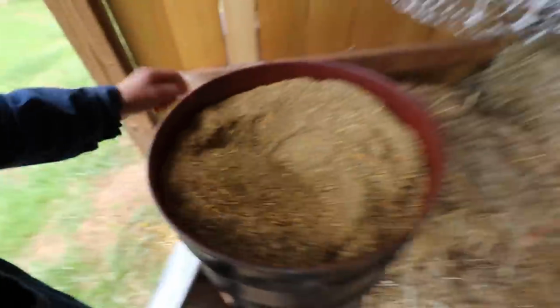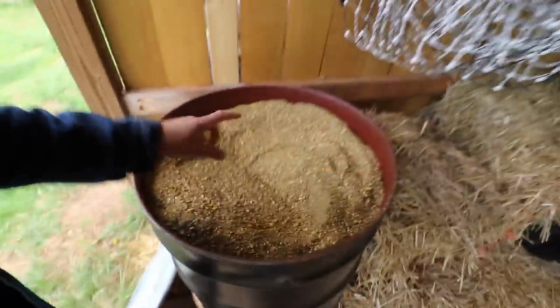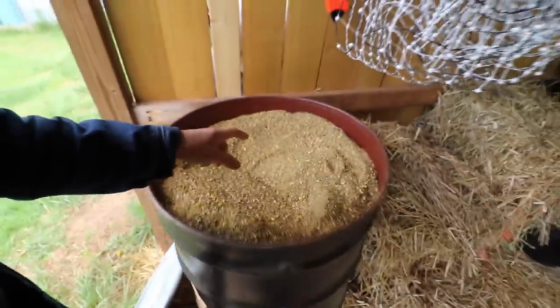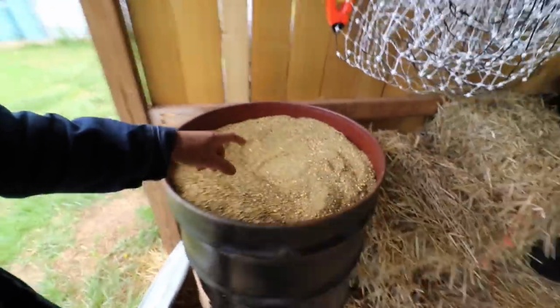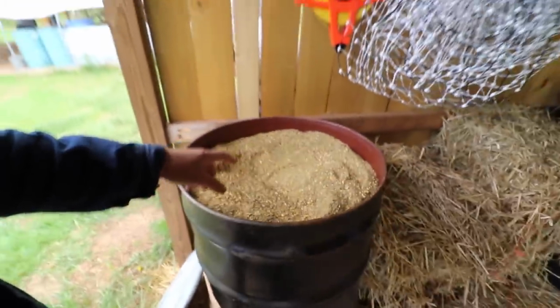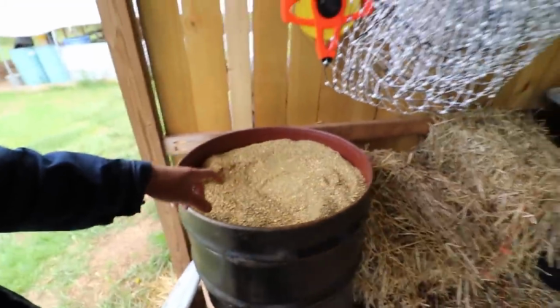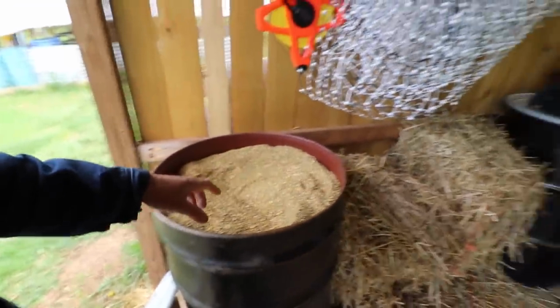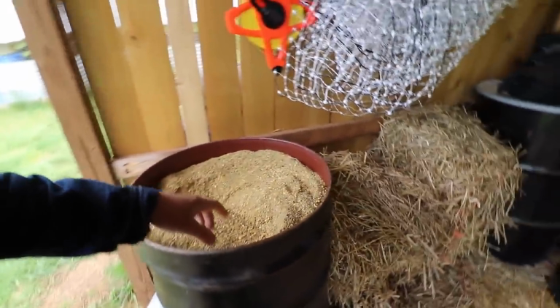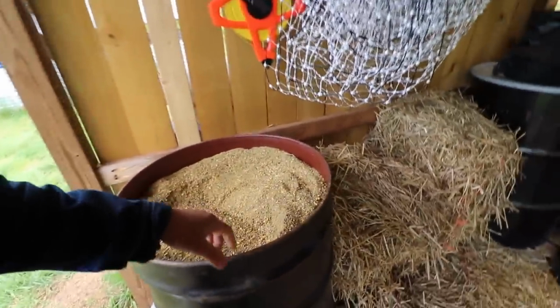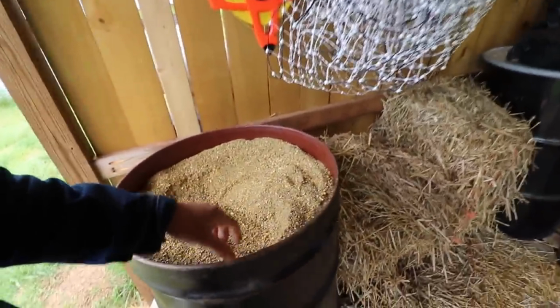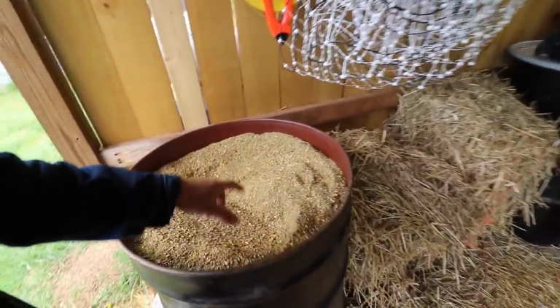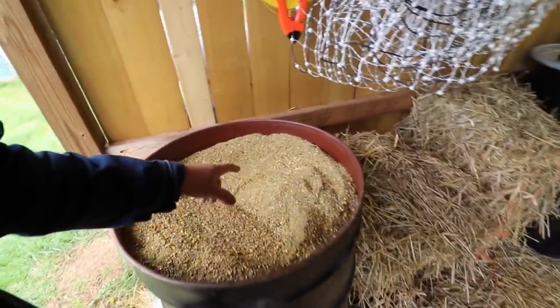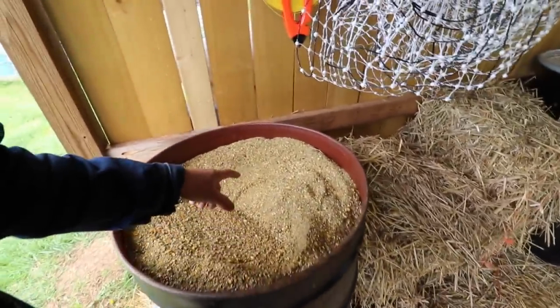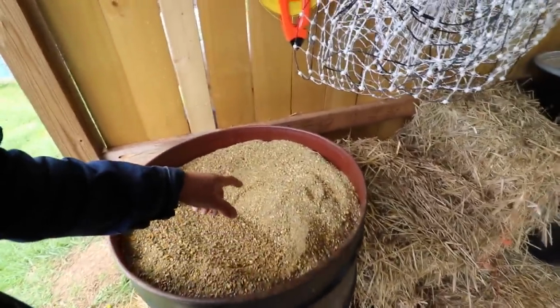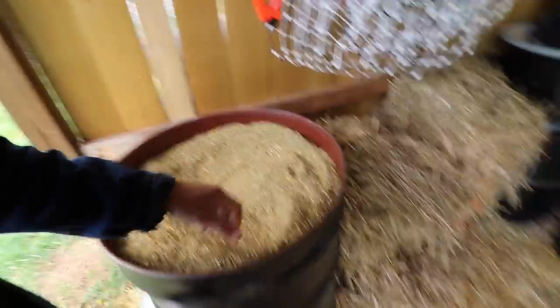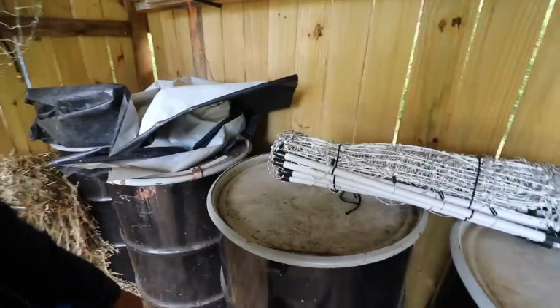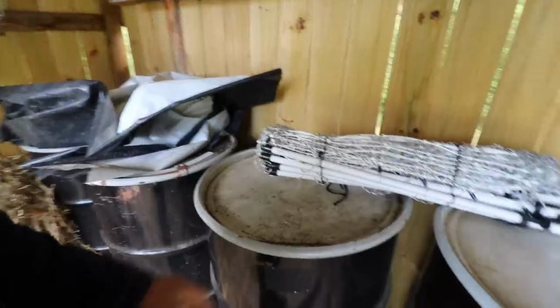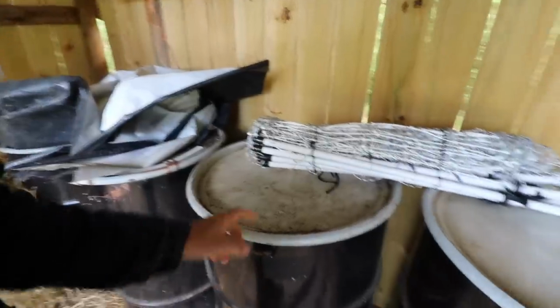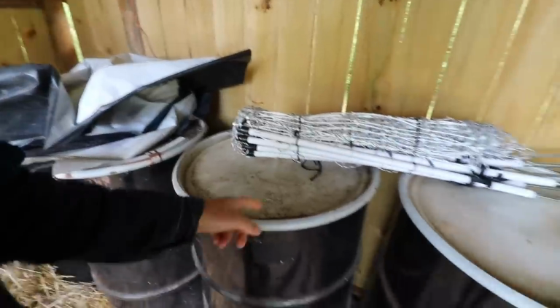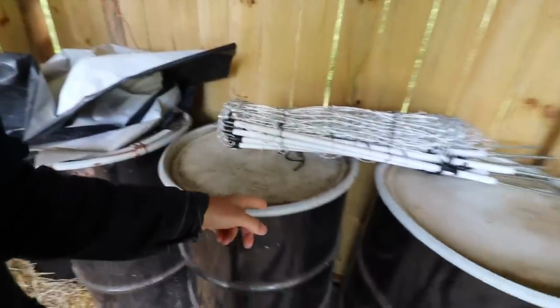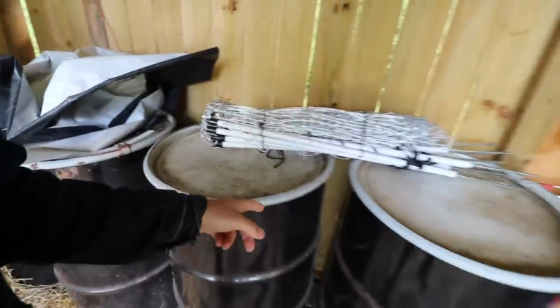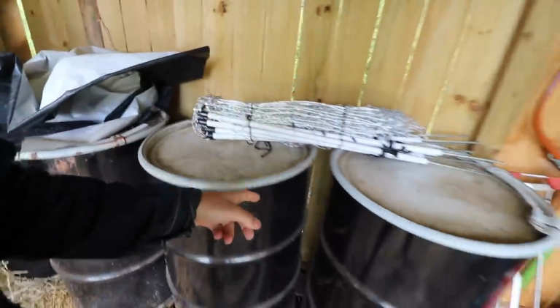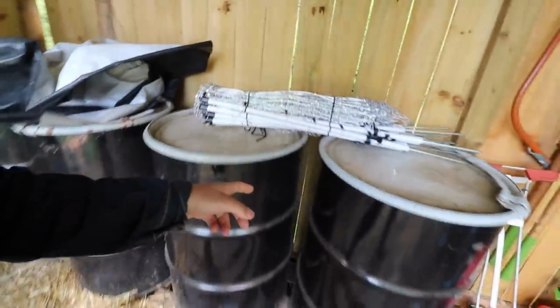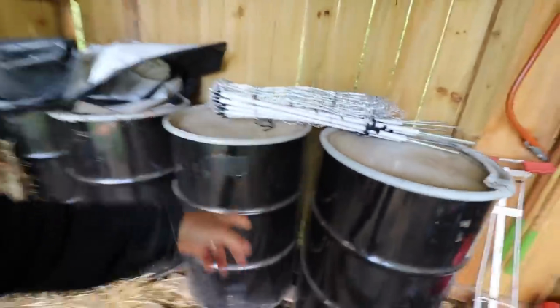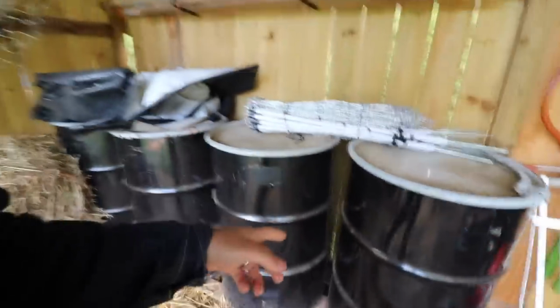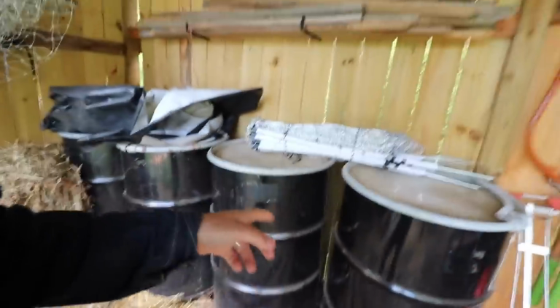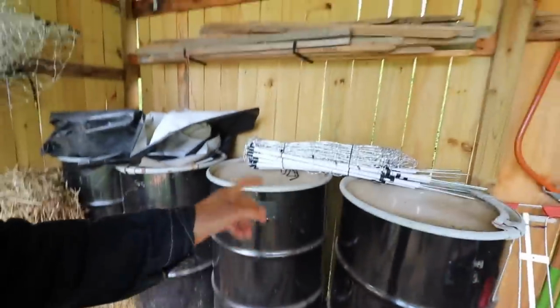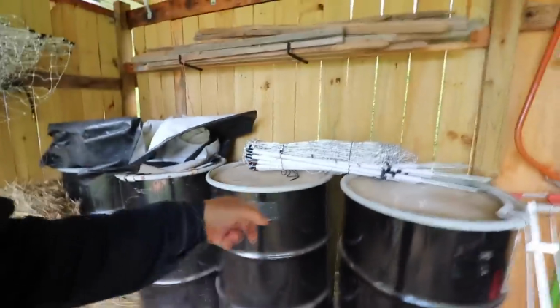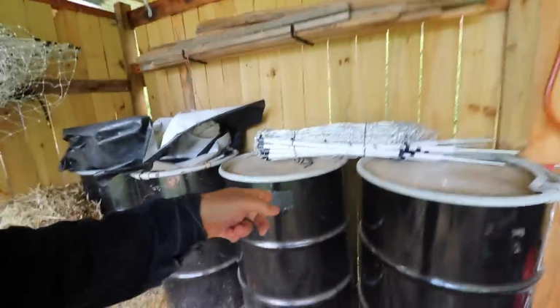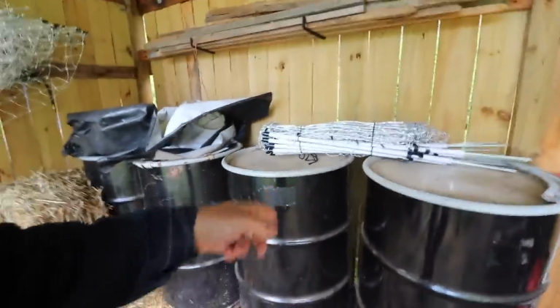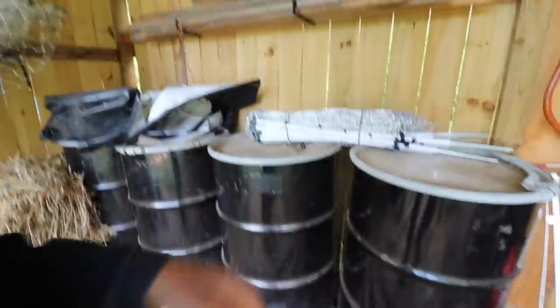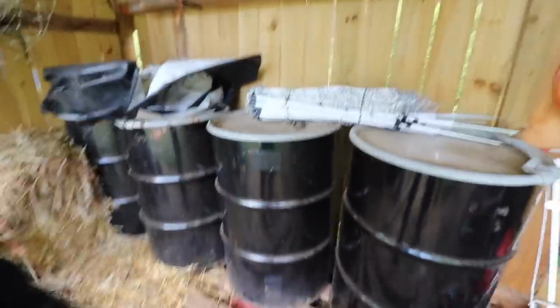This is our eggling feed. These are for our broilers, our meat chickens.